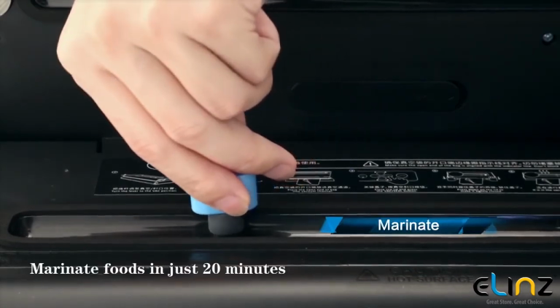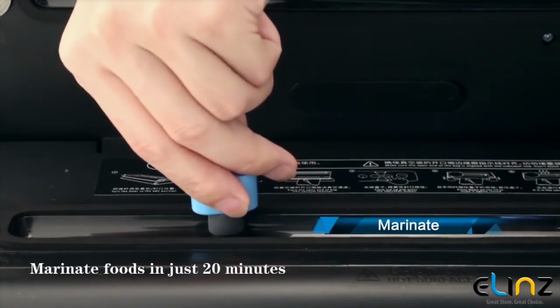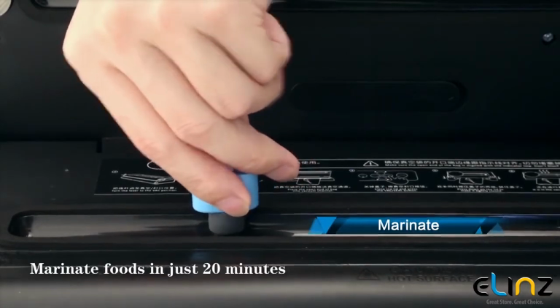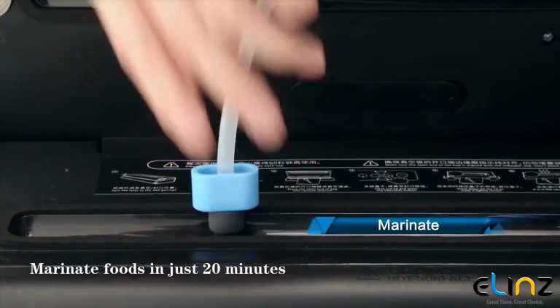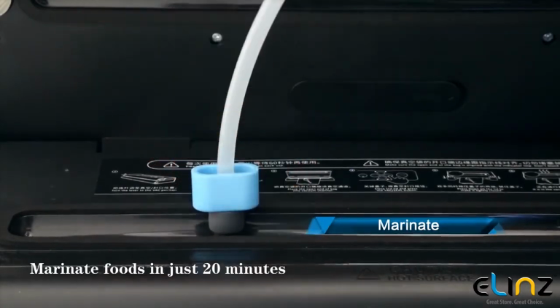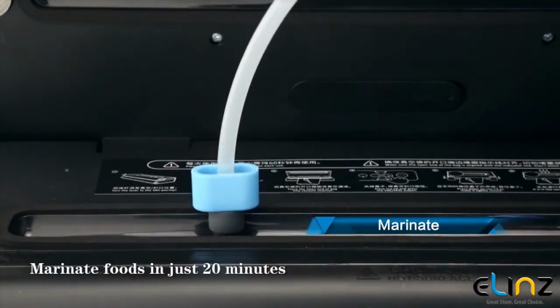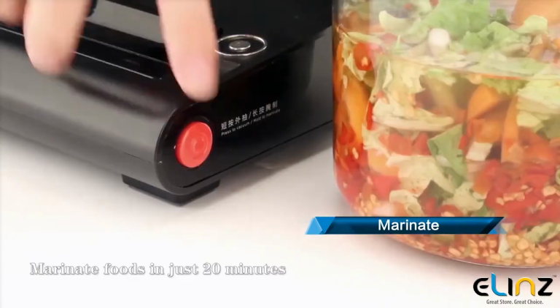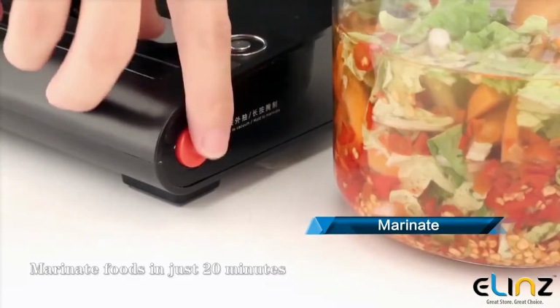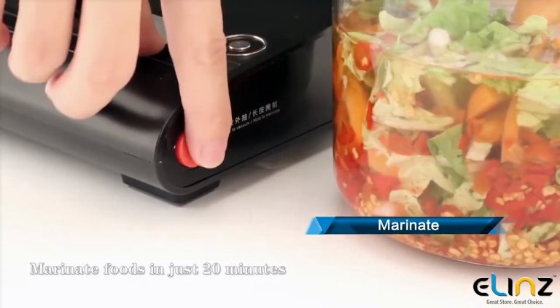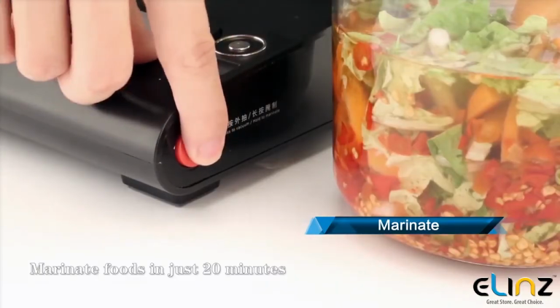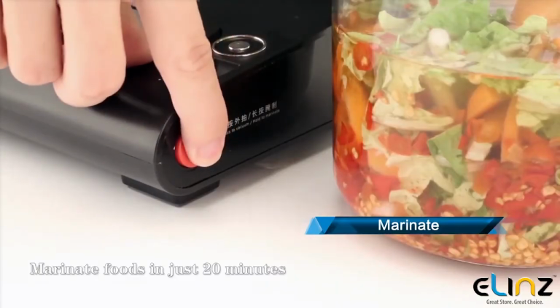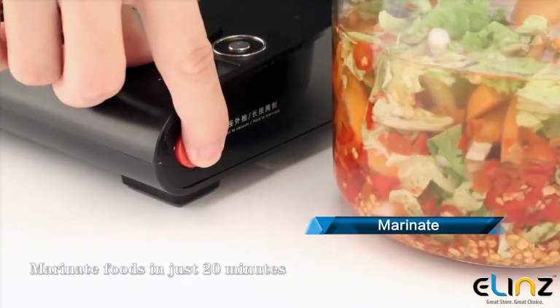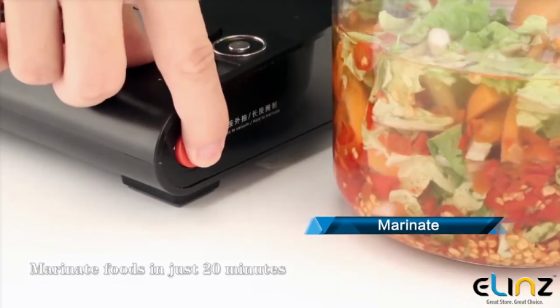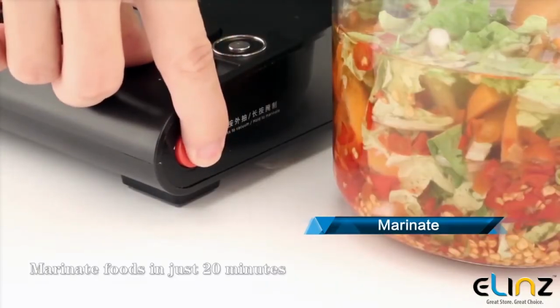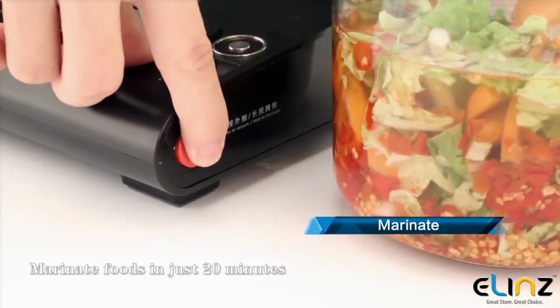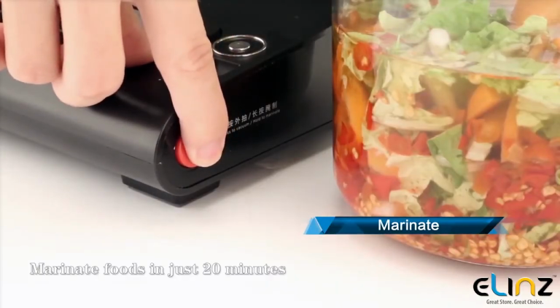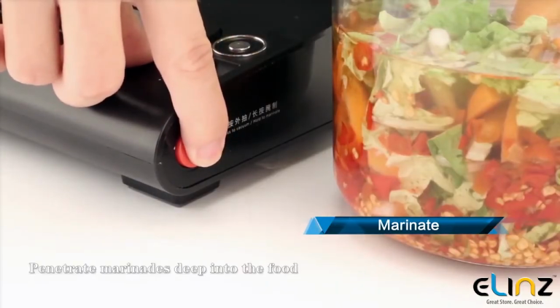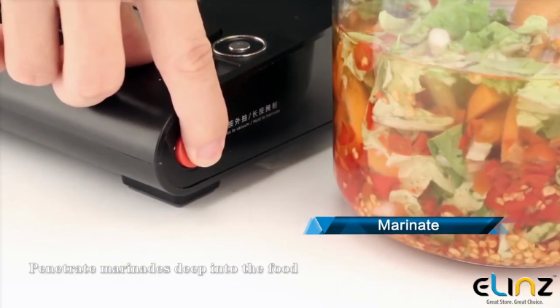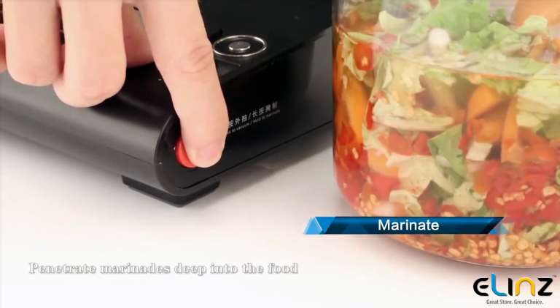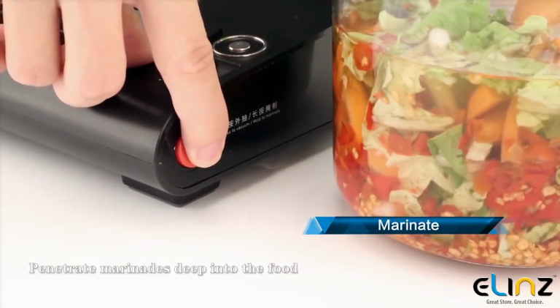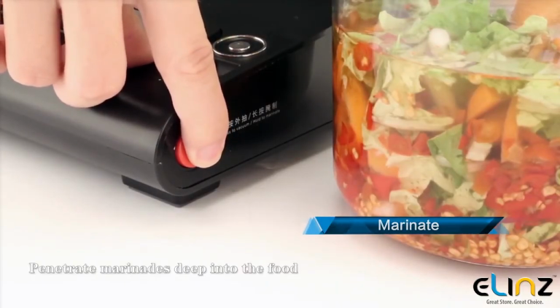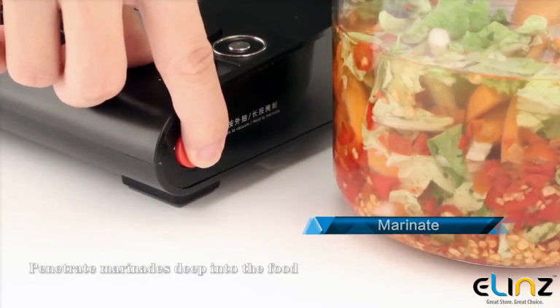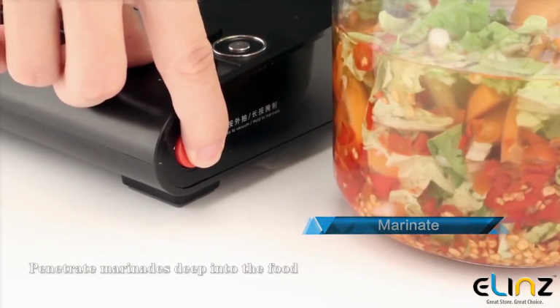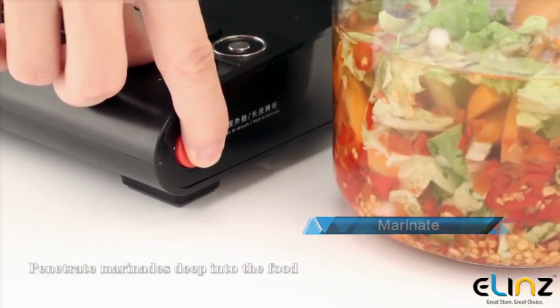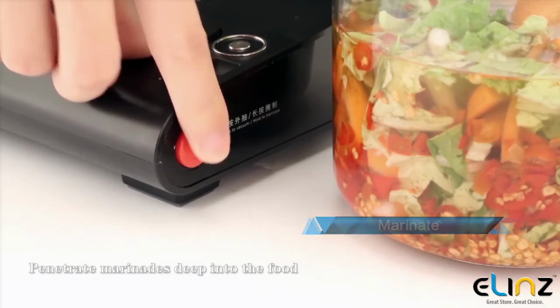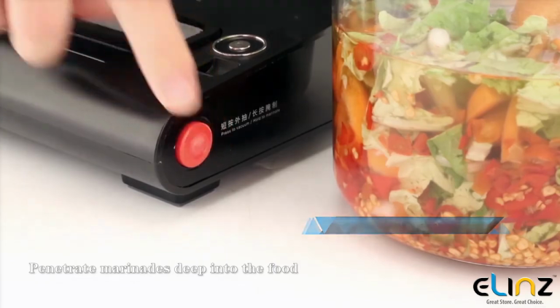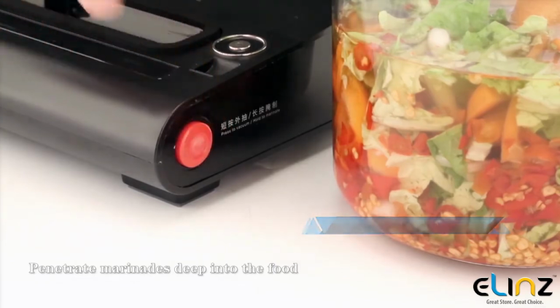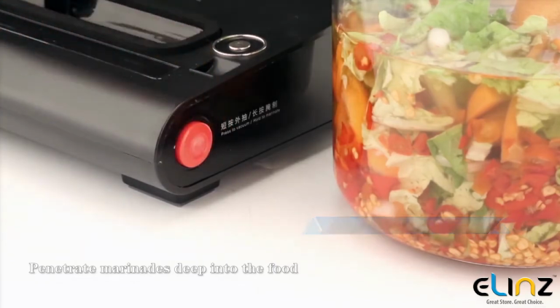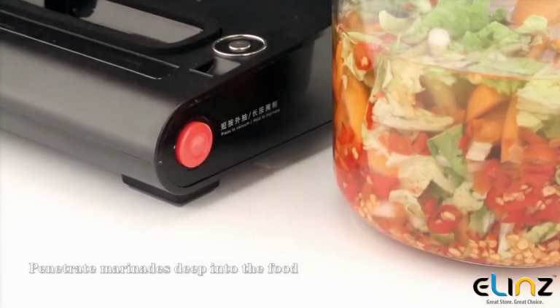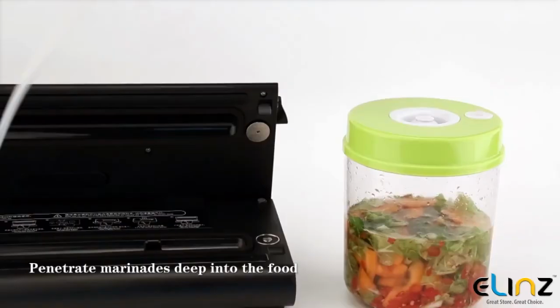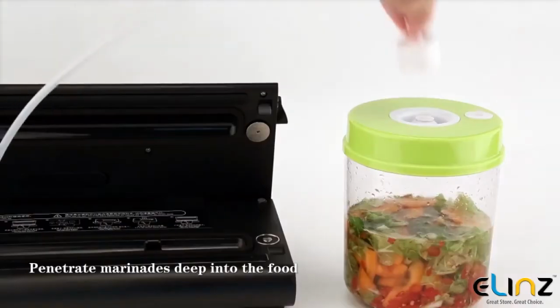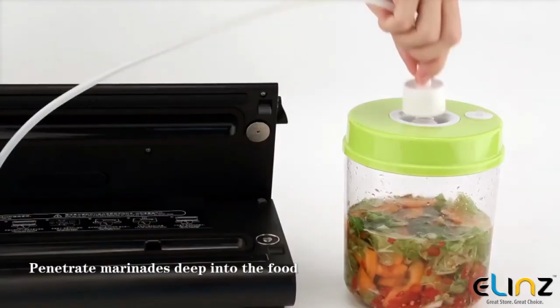Marinate foods in just 20 minutes, as the vacuum penetrates marinades deep into the food.